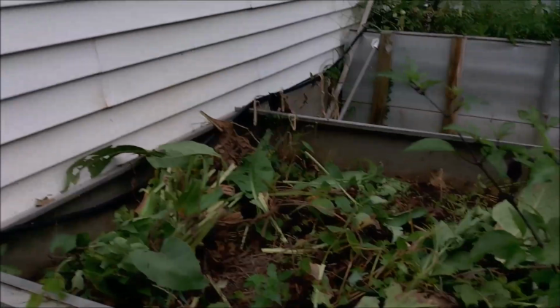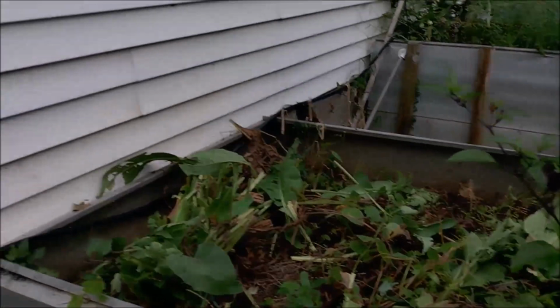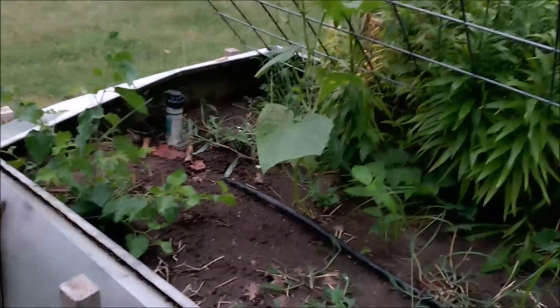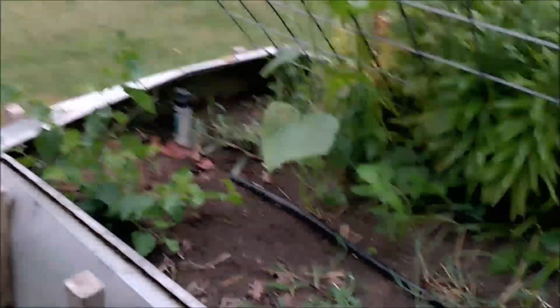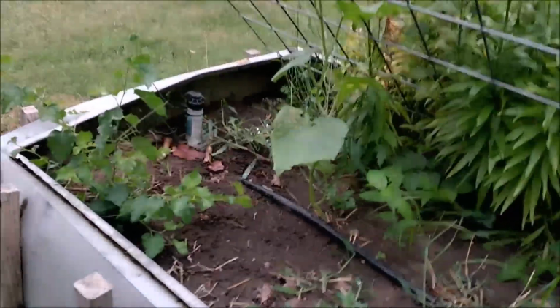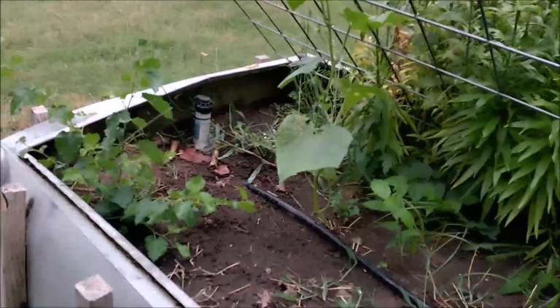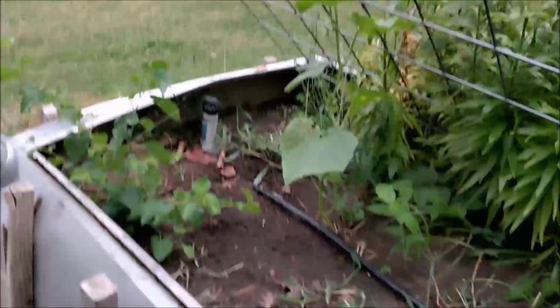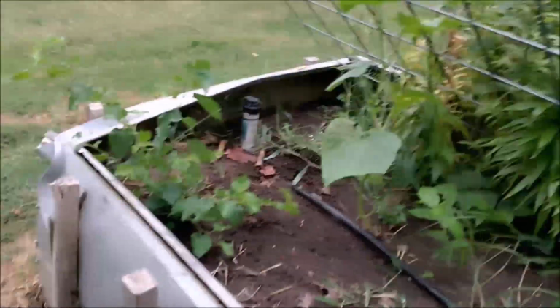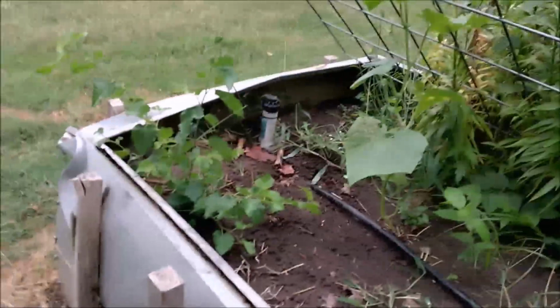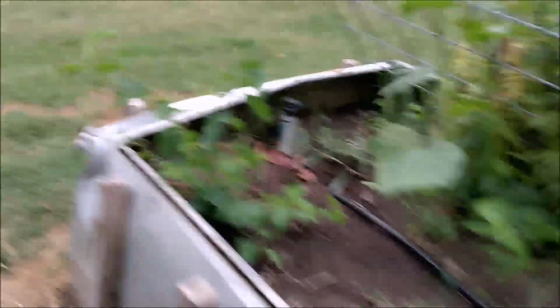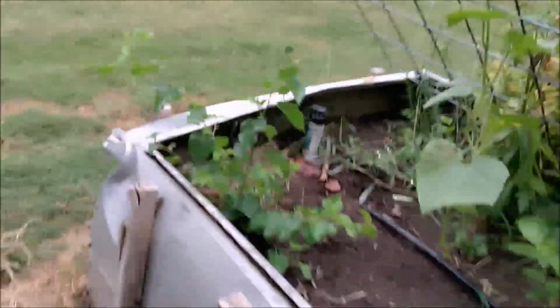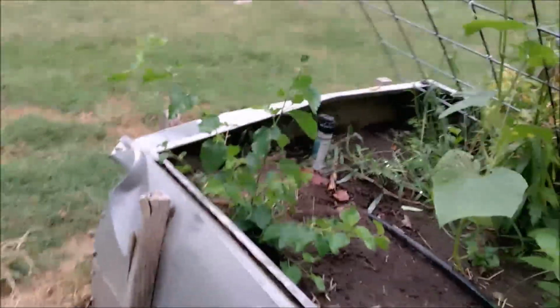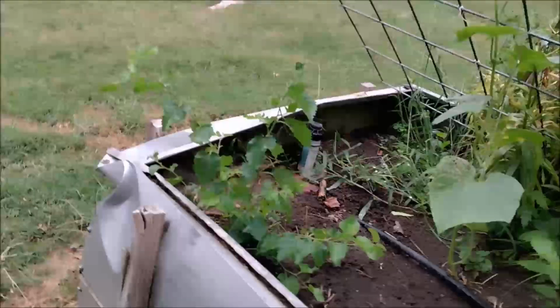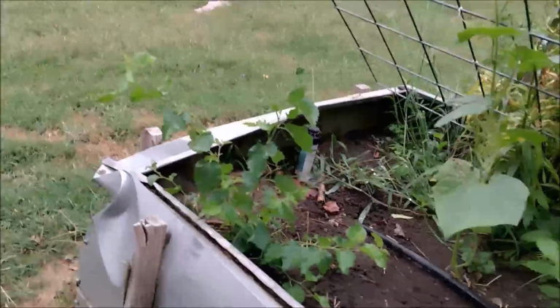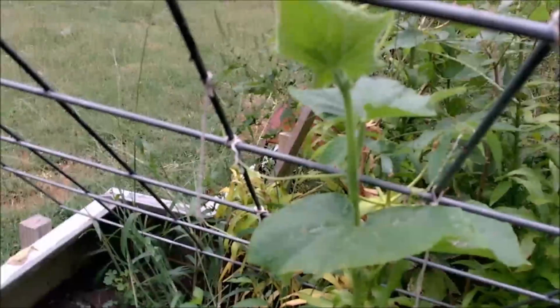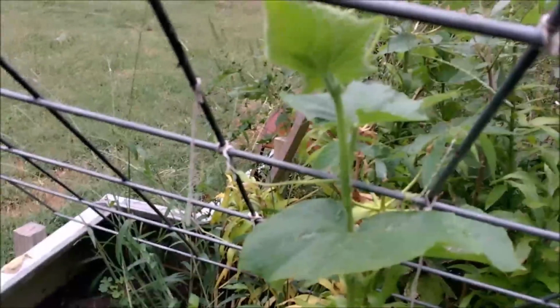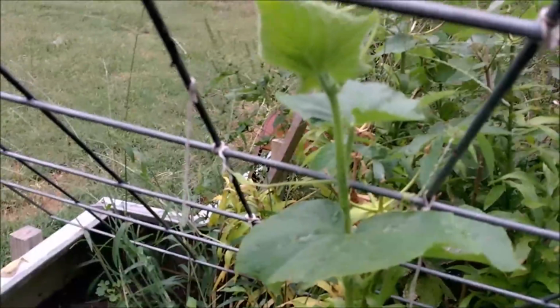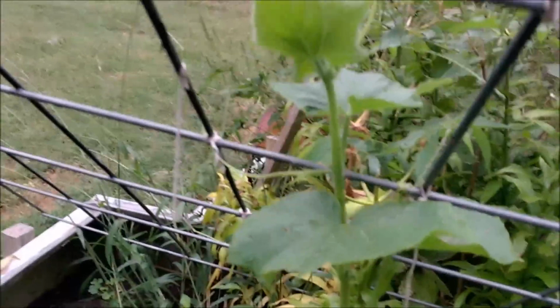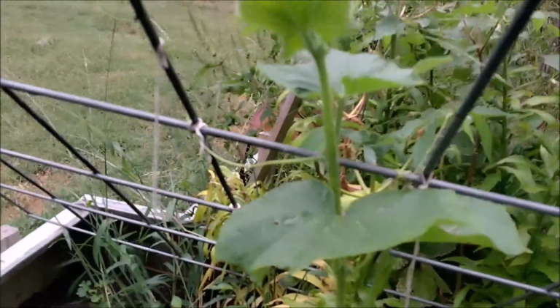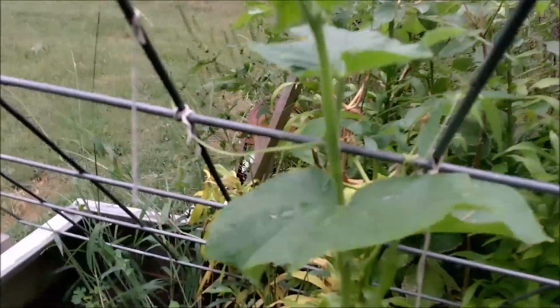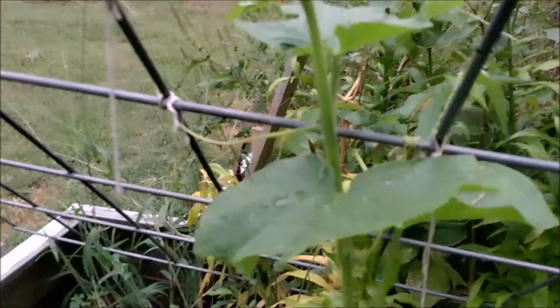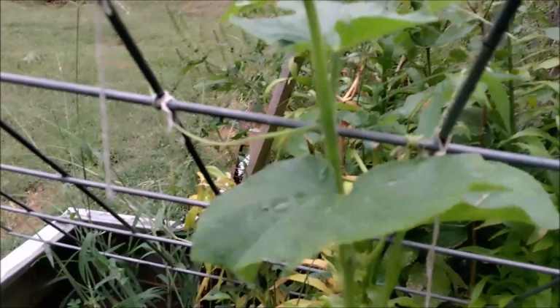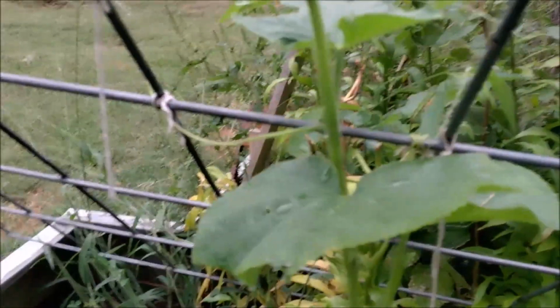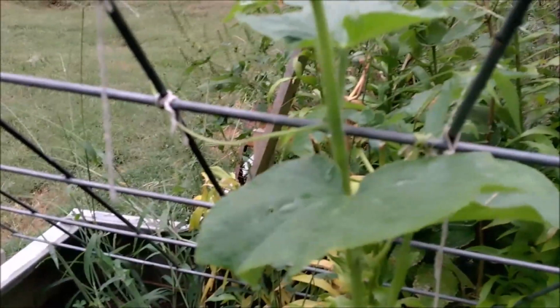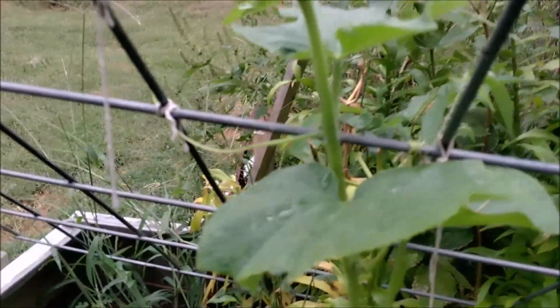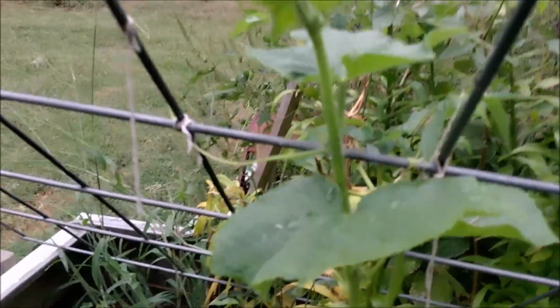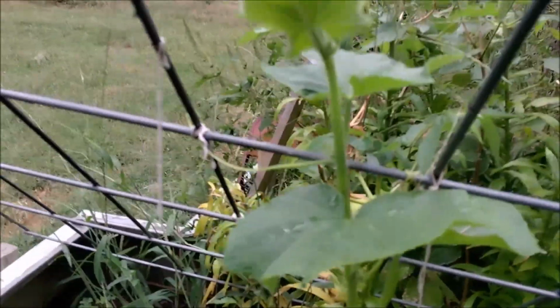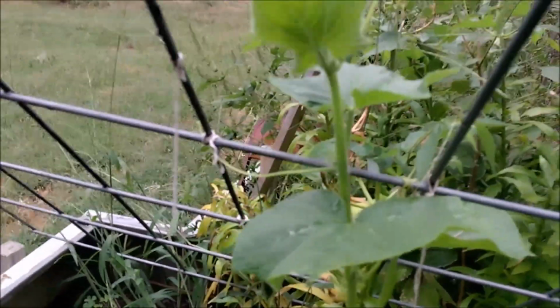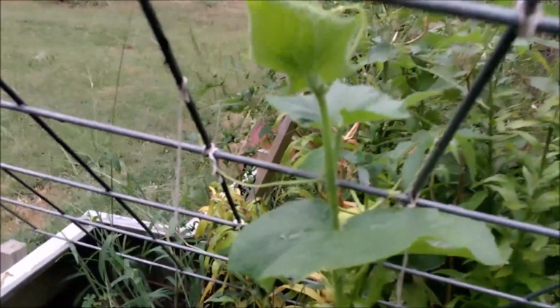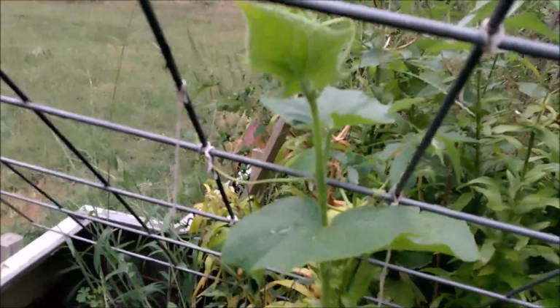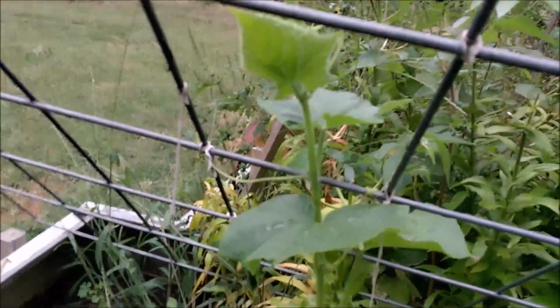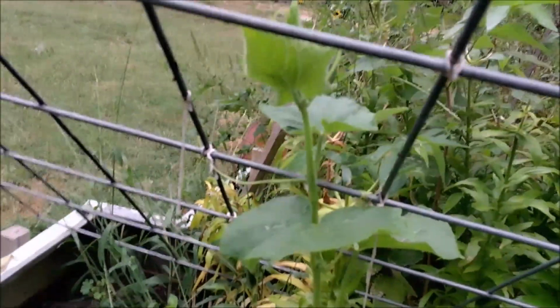My cucumber is doing very well. It's got itself attached to the trellis, so that's awesome.